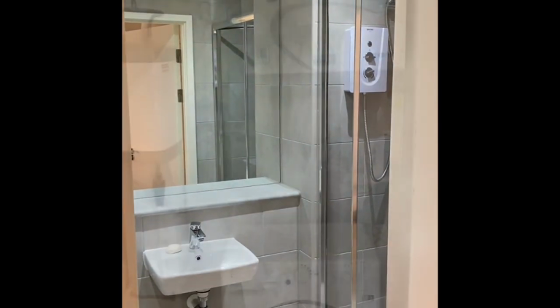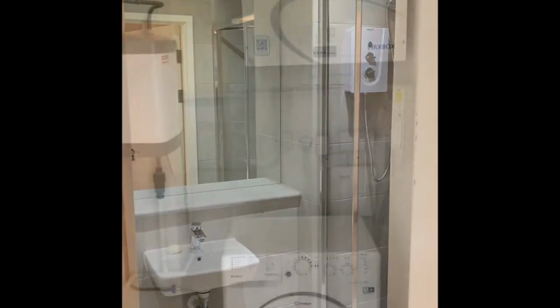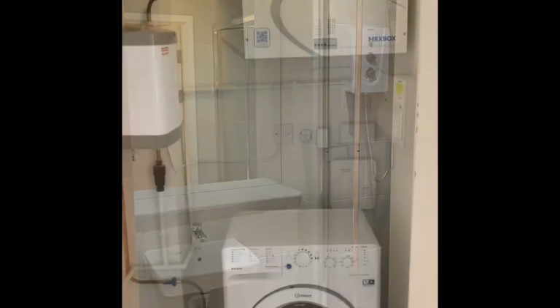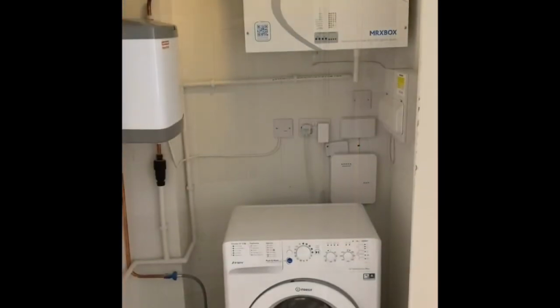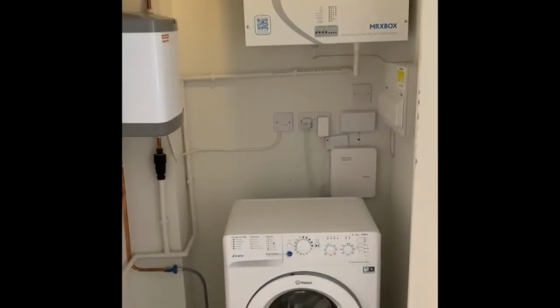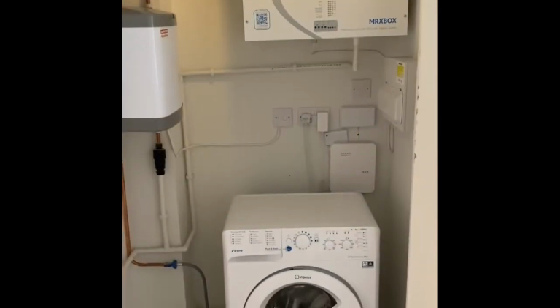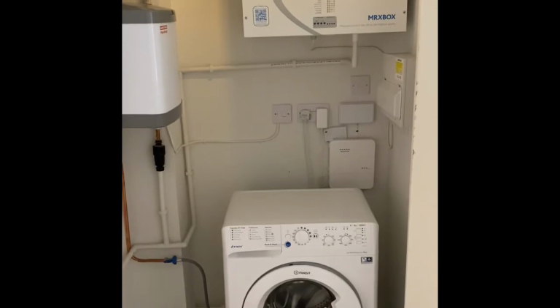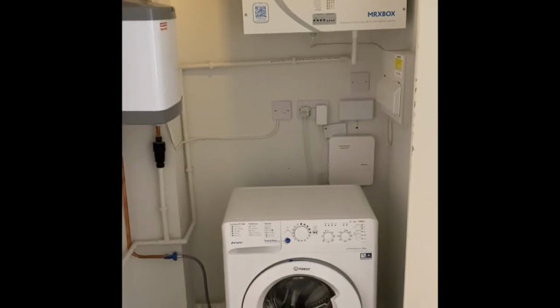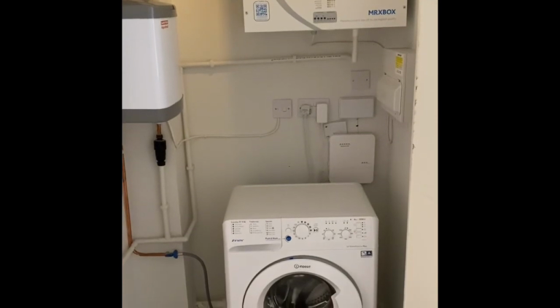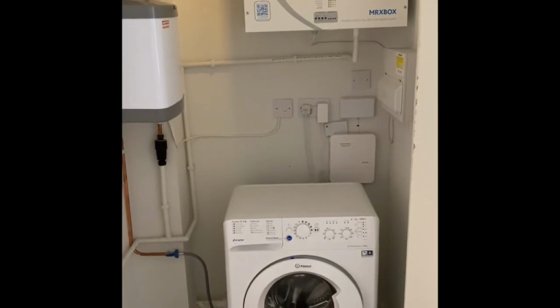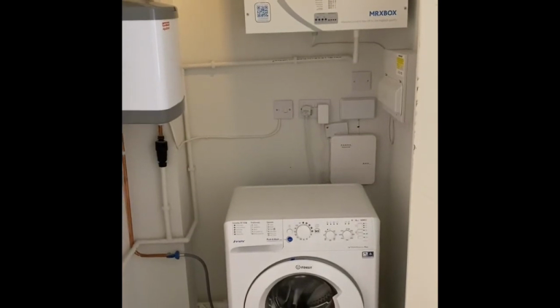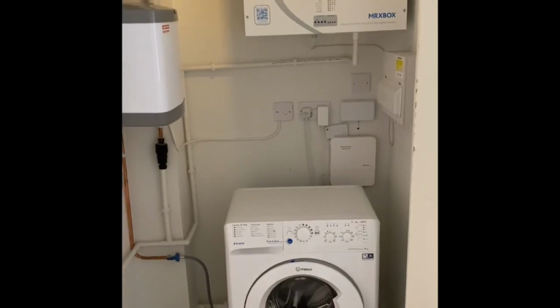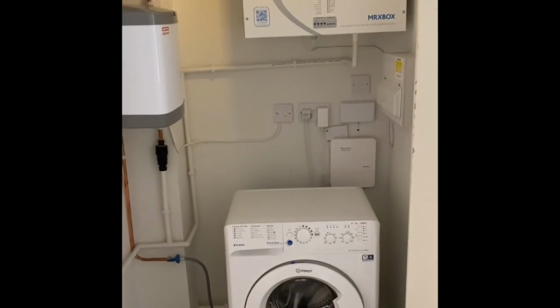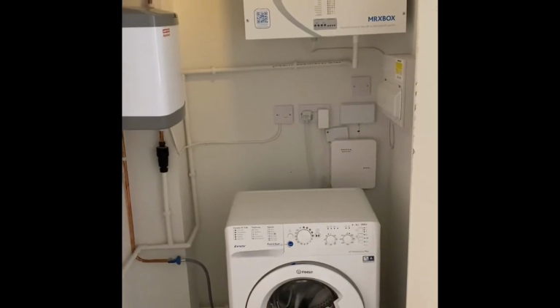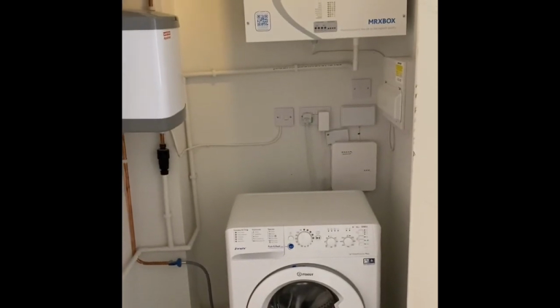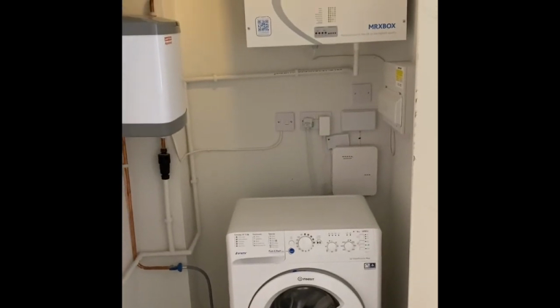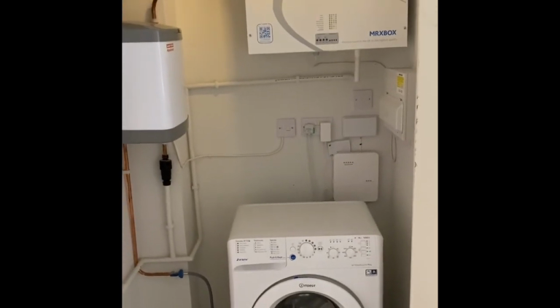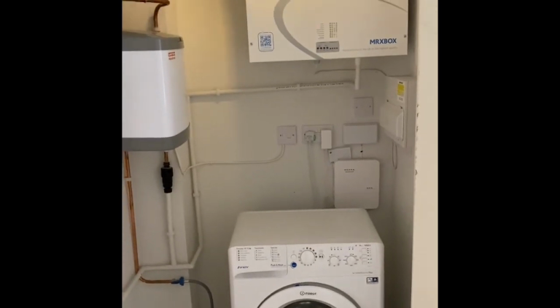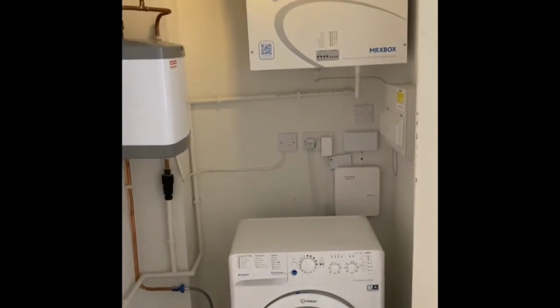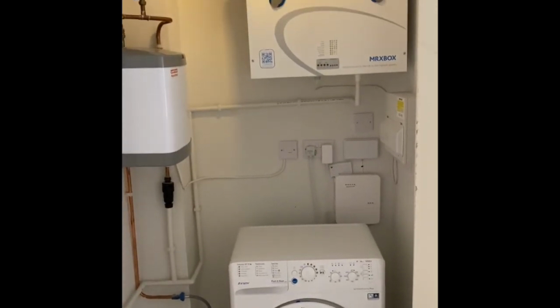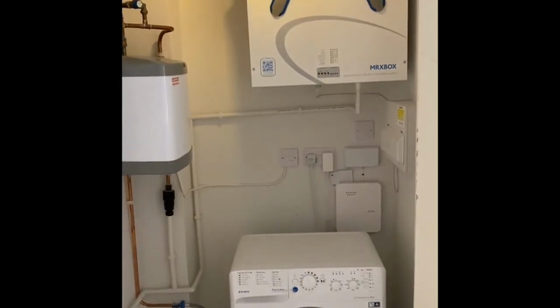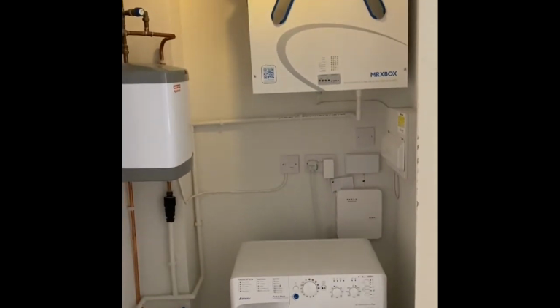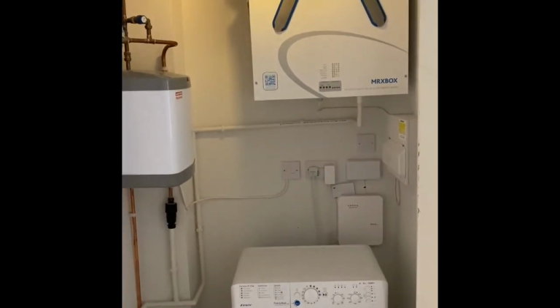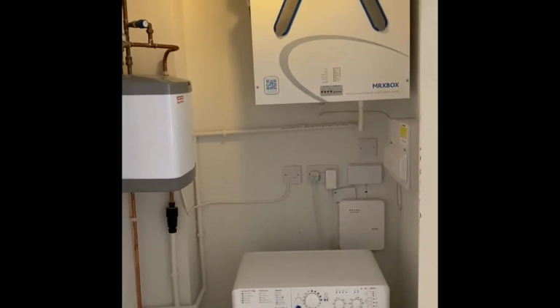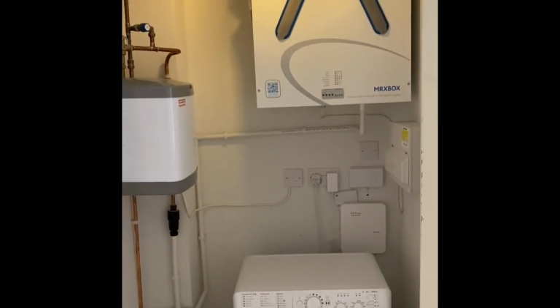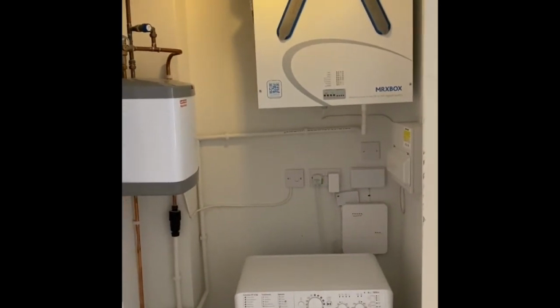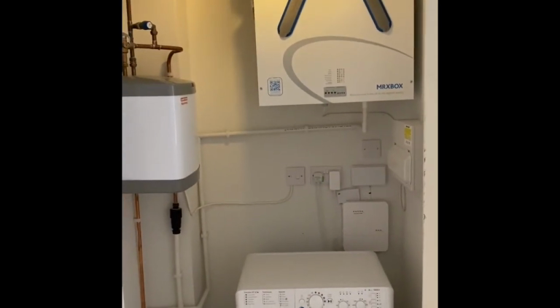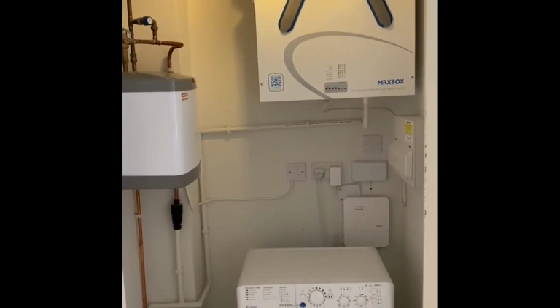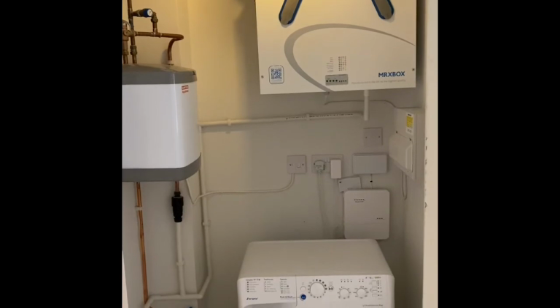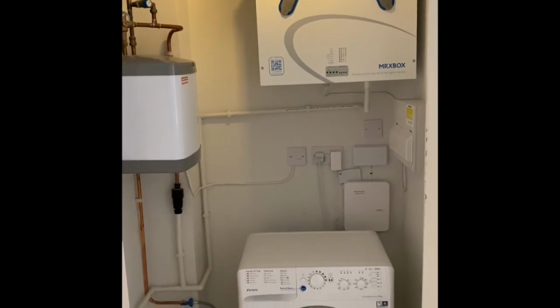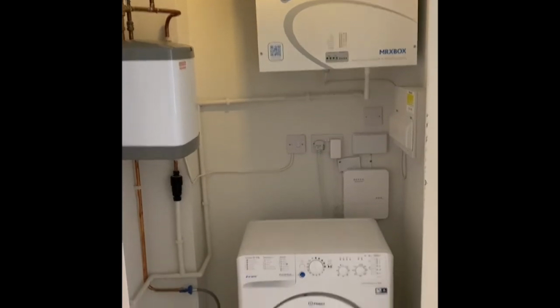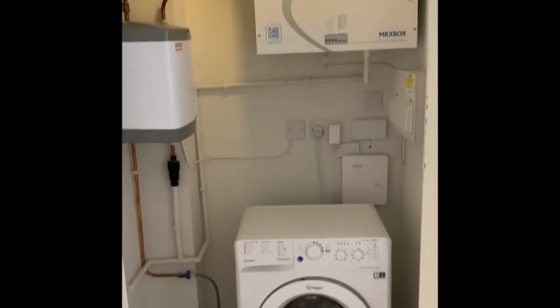Opposite the bathroom we have a washing machine and air filter system which is just above. These are located in the storage cupboard.